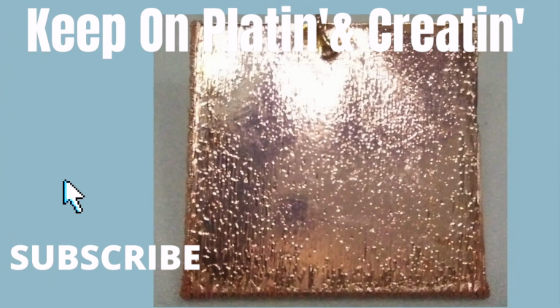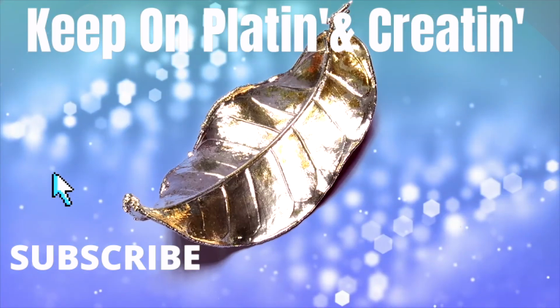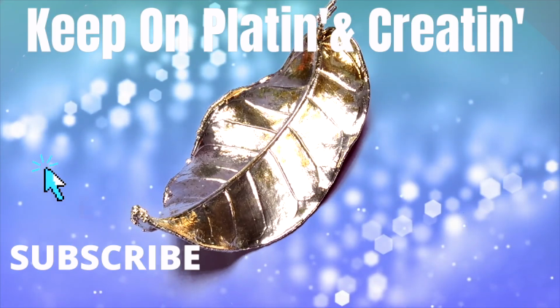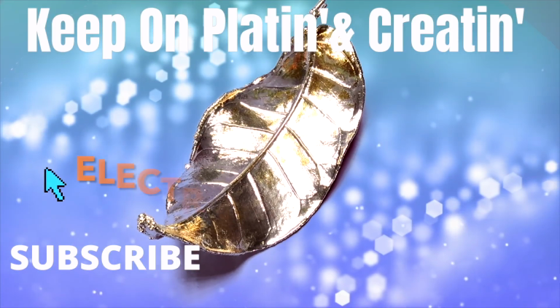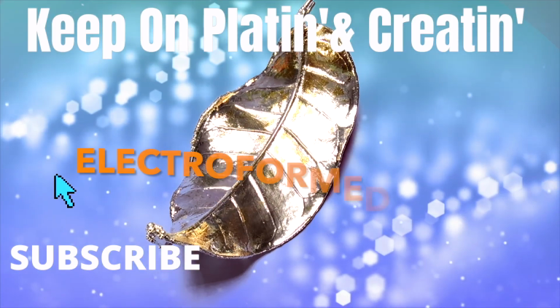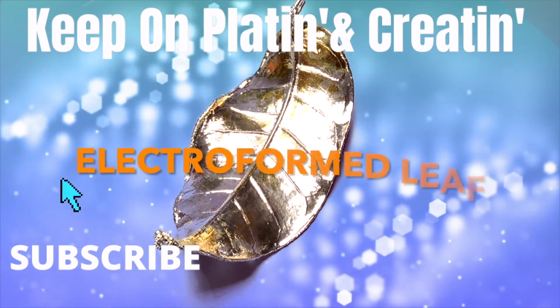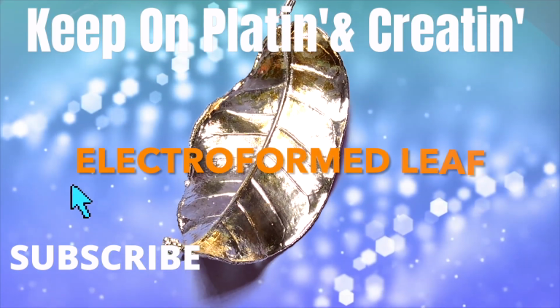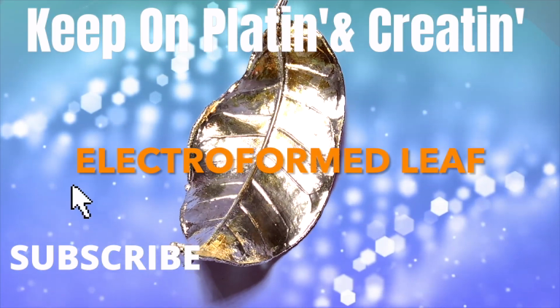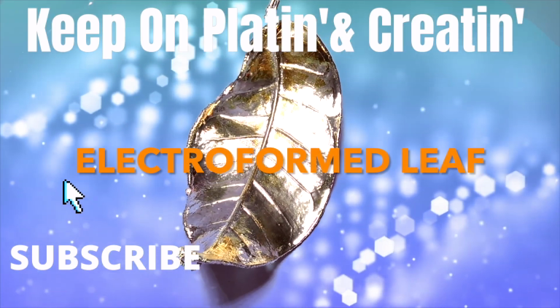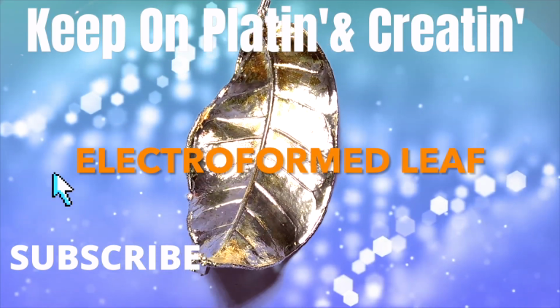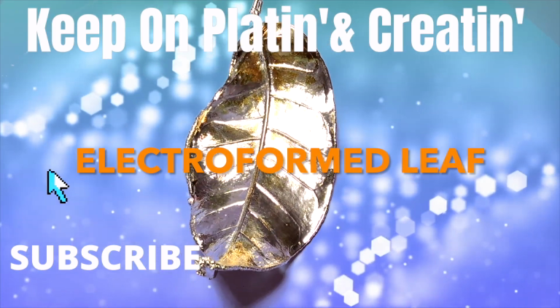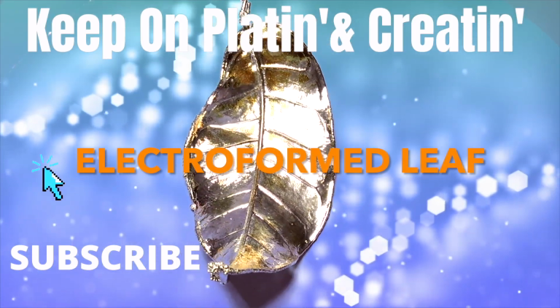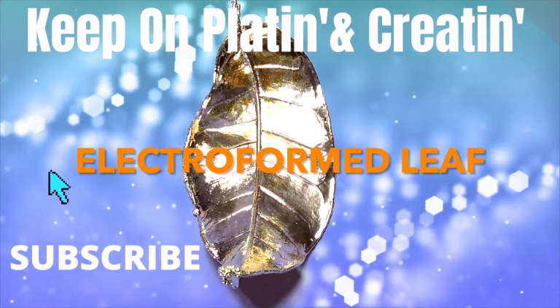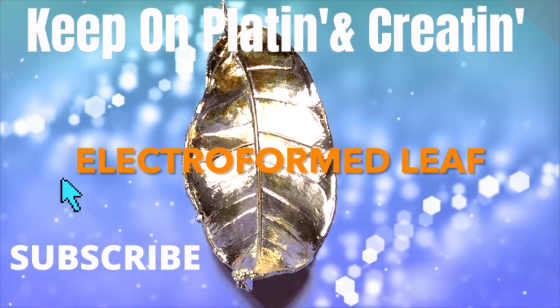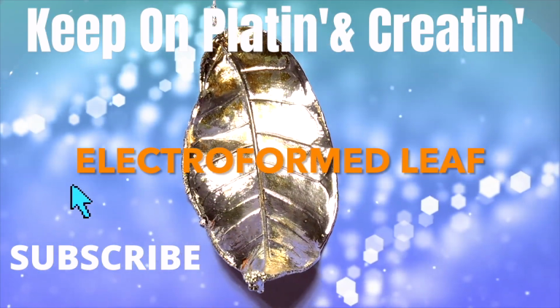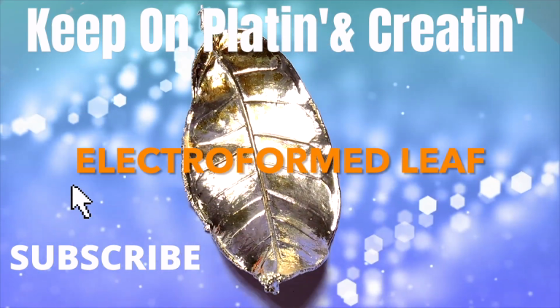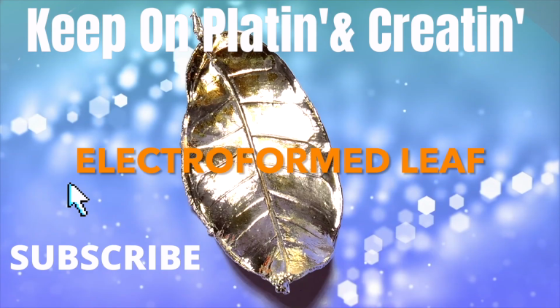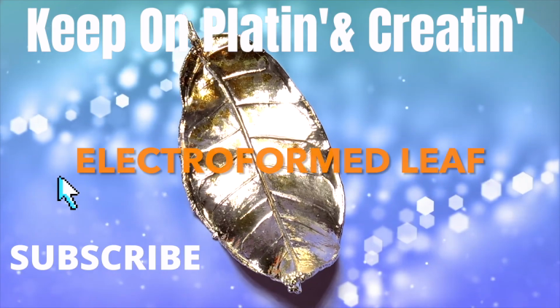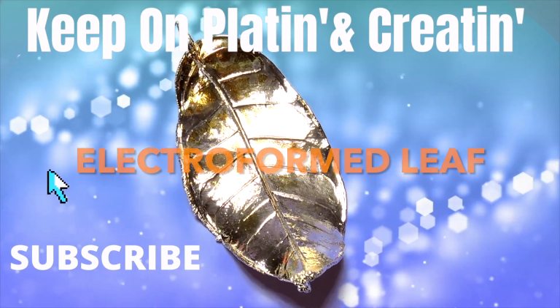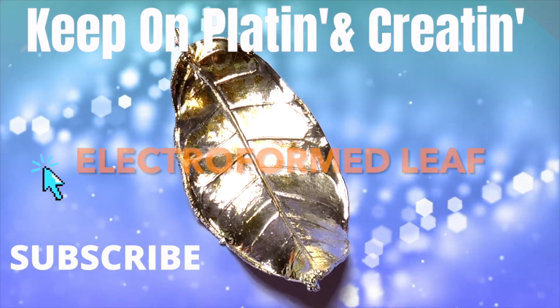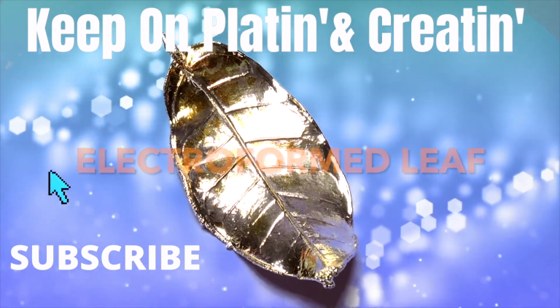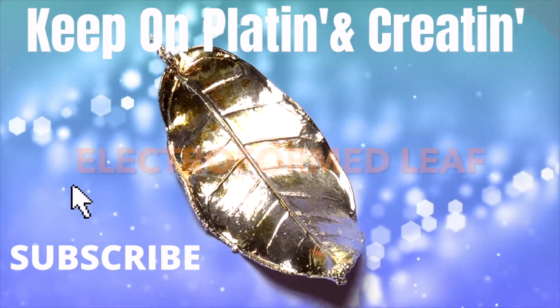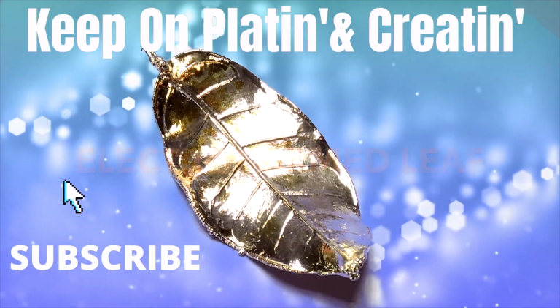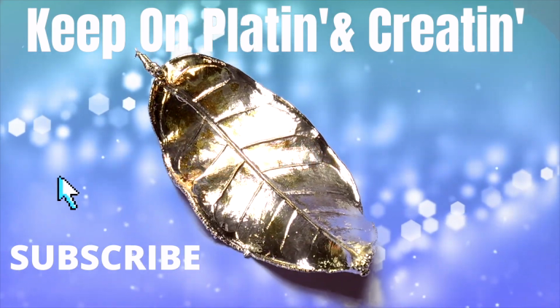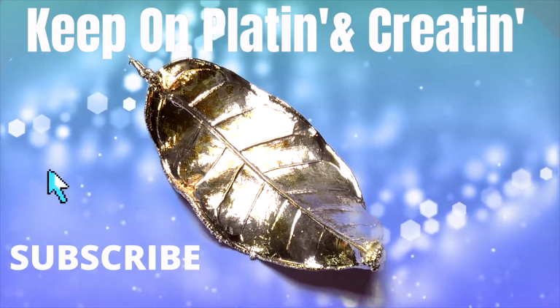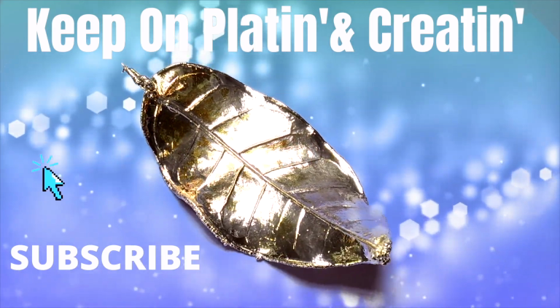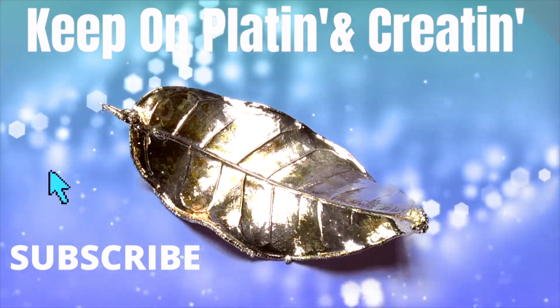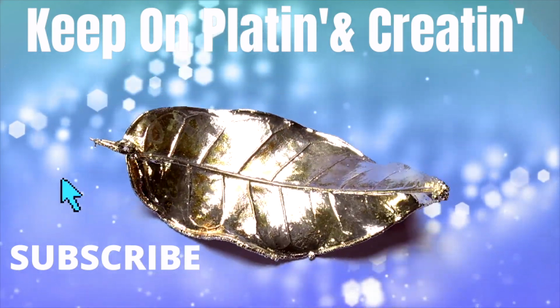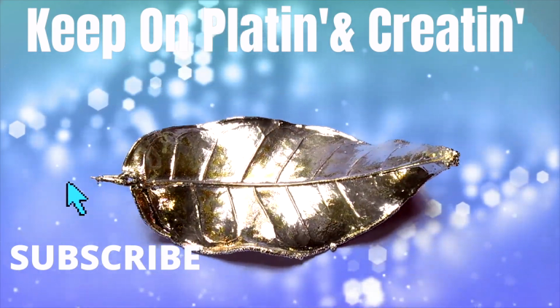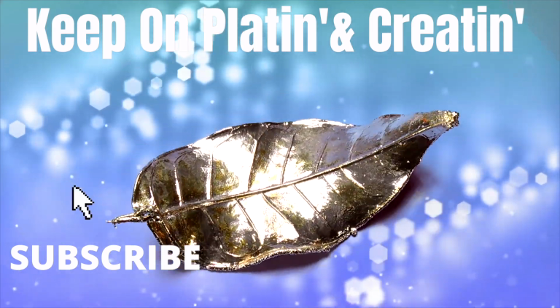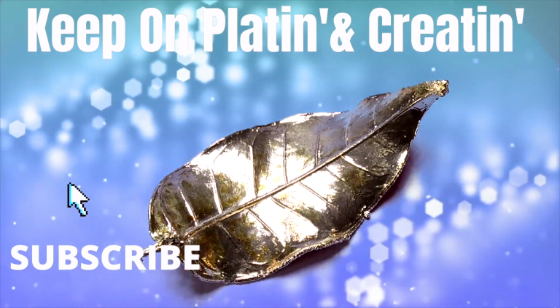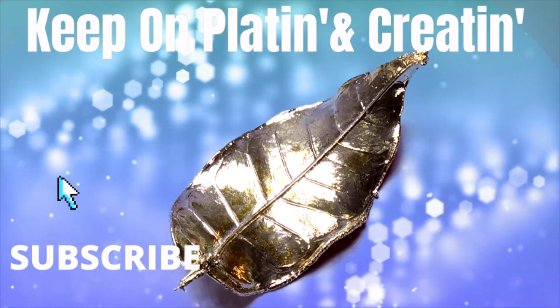Interested in electroforming leaves? I have a similar test to help you with electroforming organics. See you in the next video!